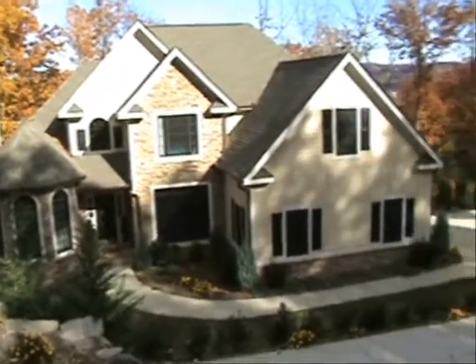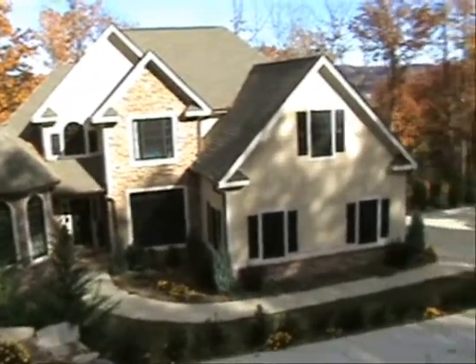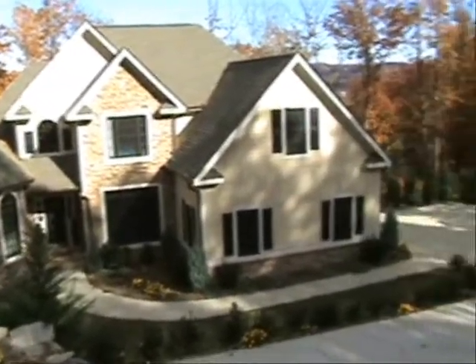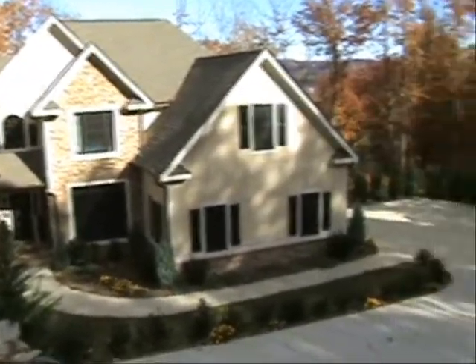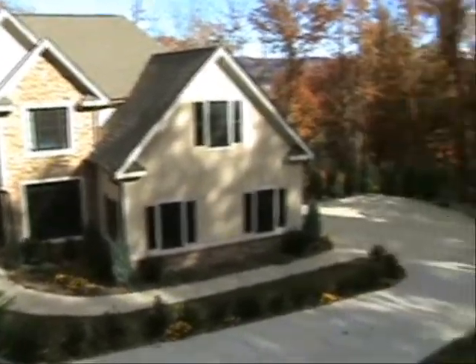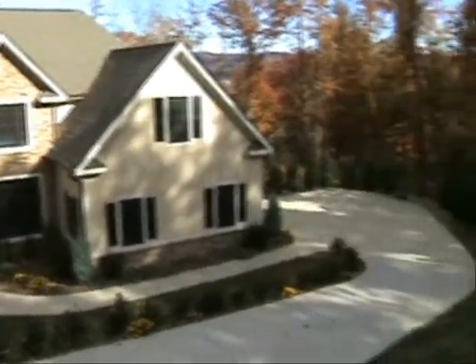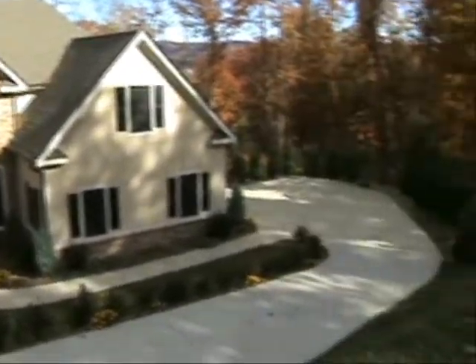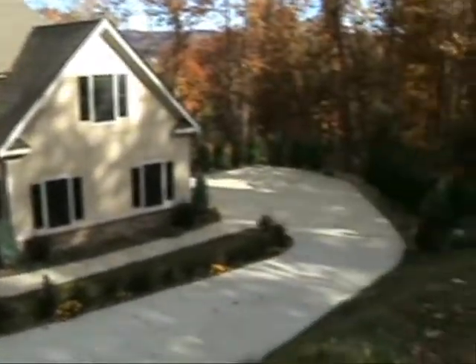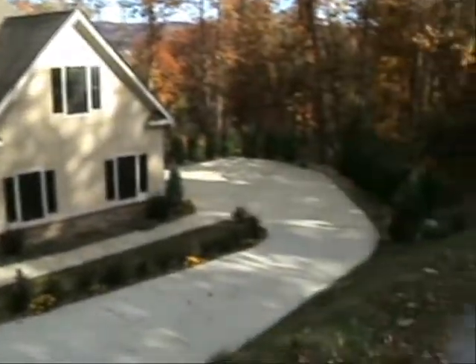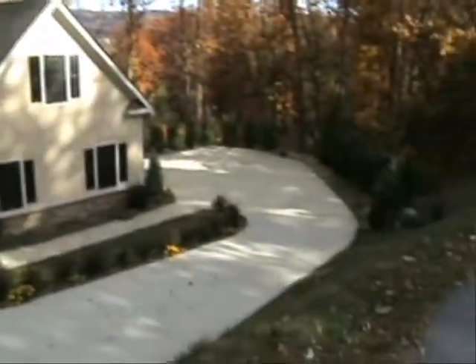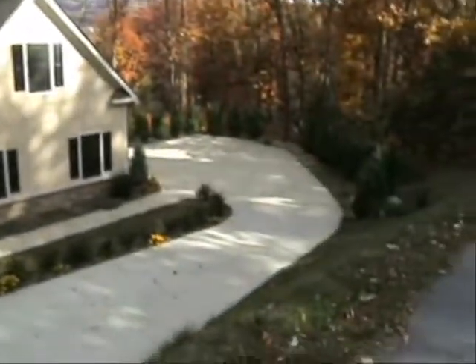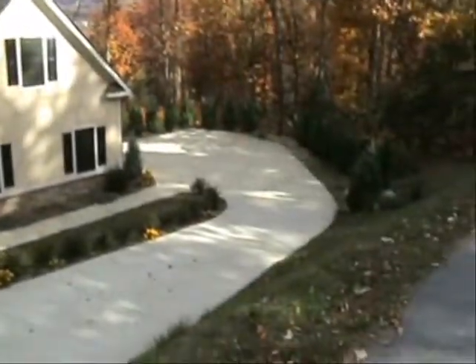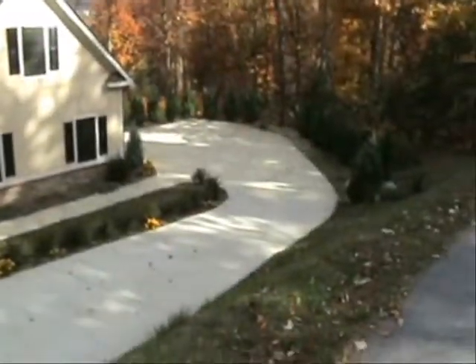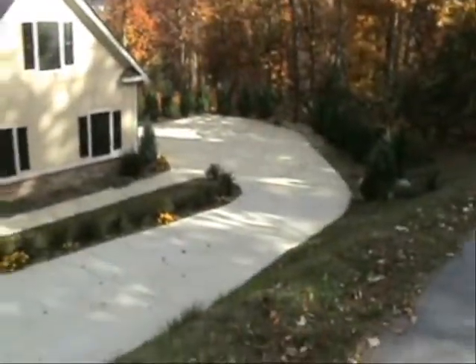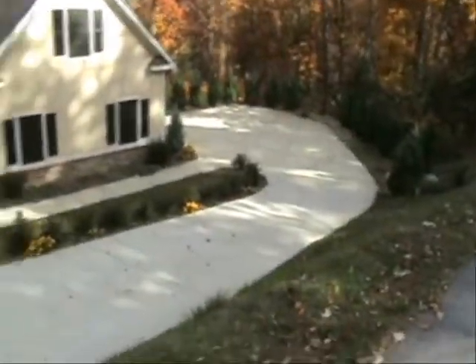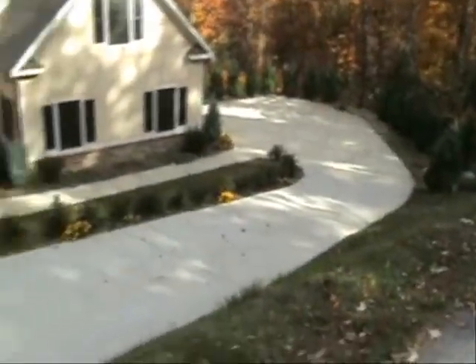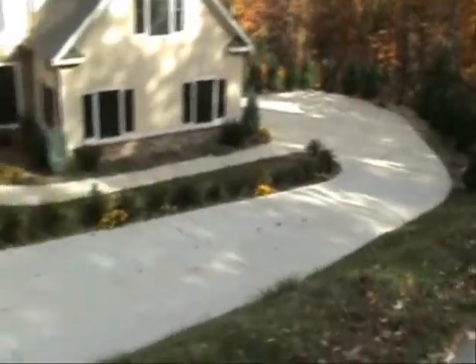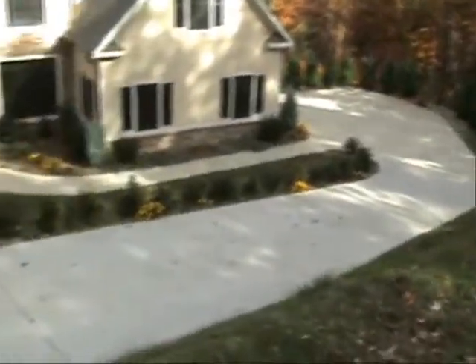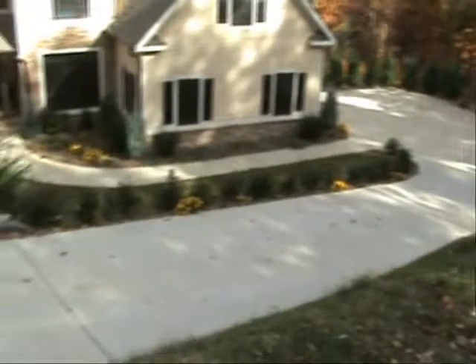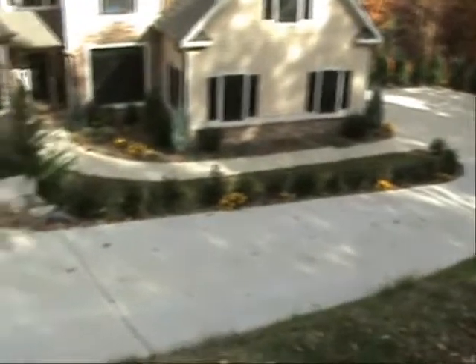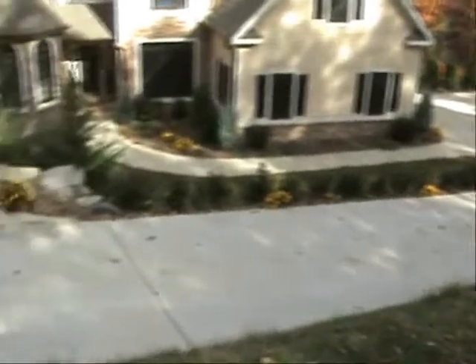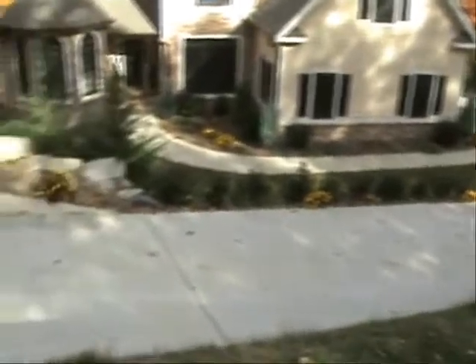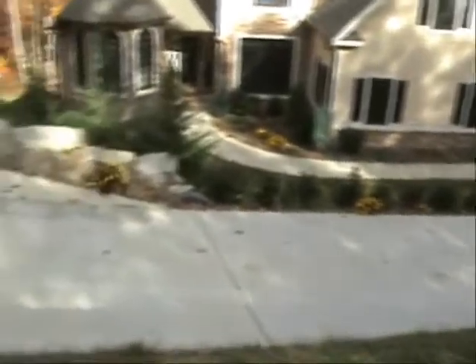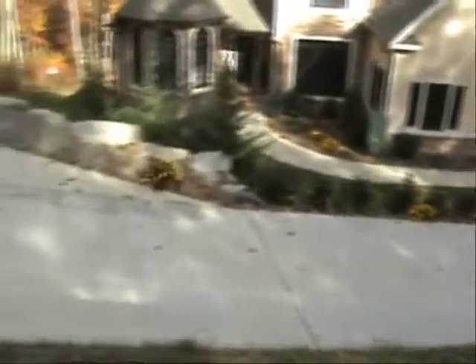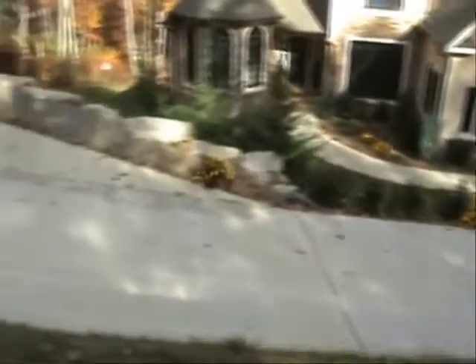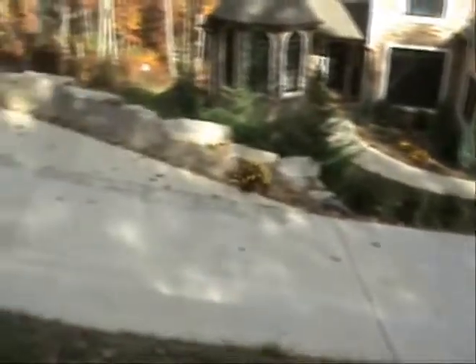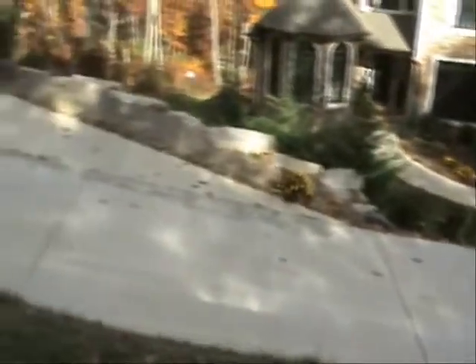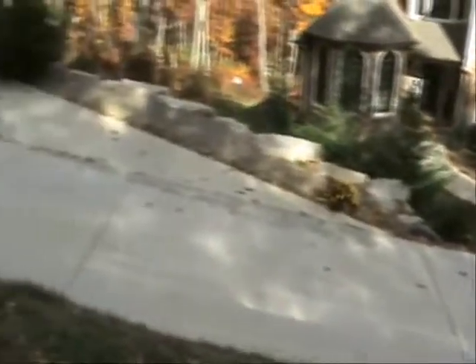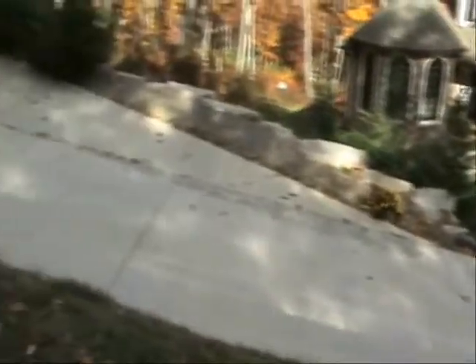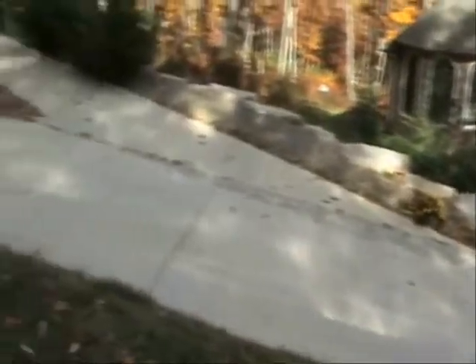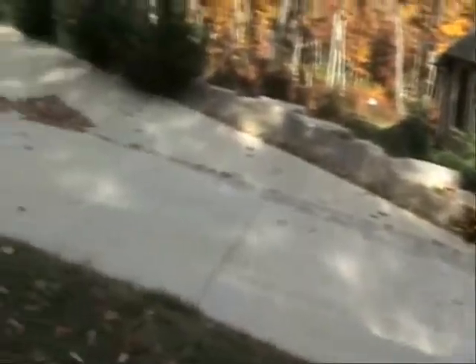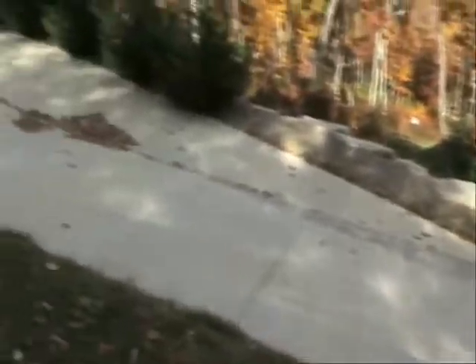A lot of the home sites here, if you just kind of get down in a little driveway like this, there's a nice building pad.